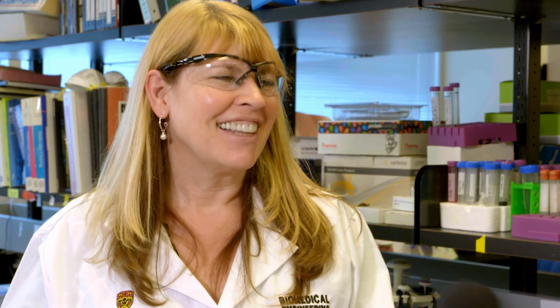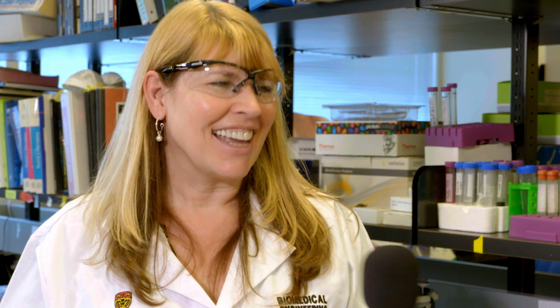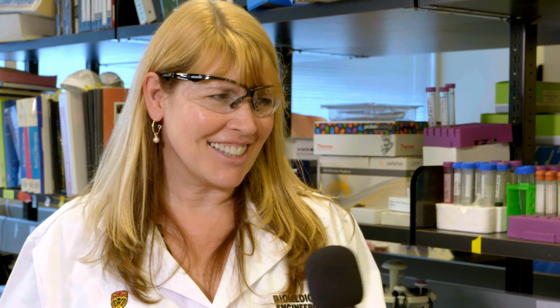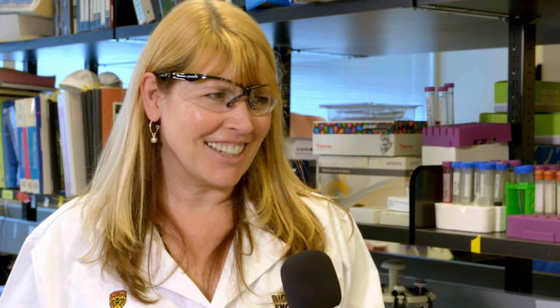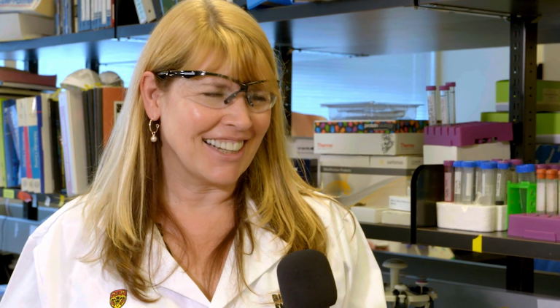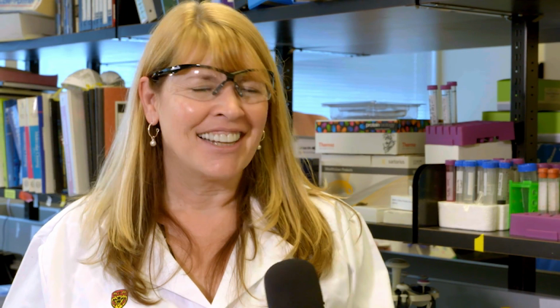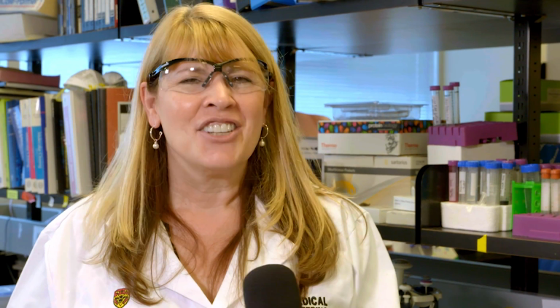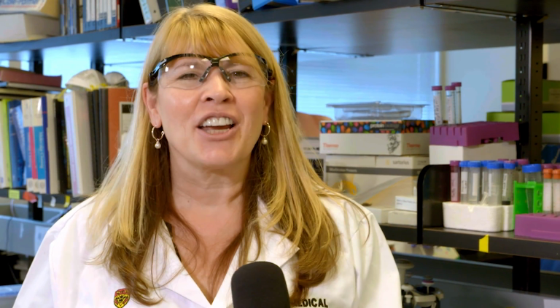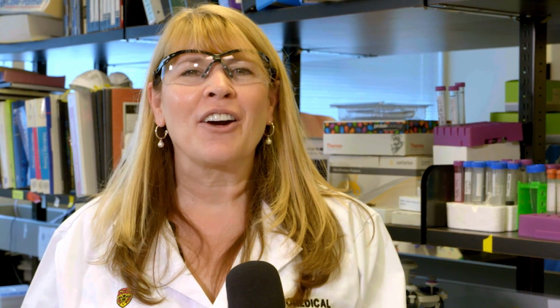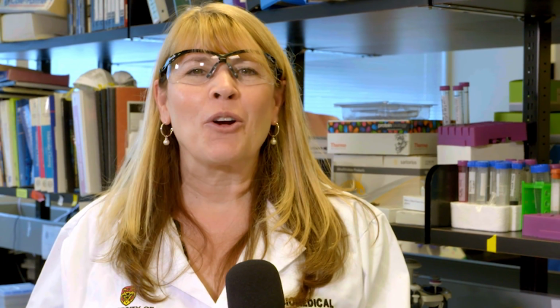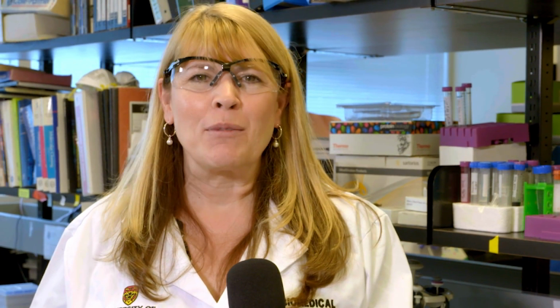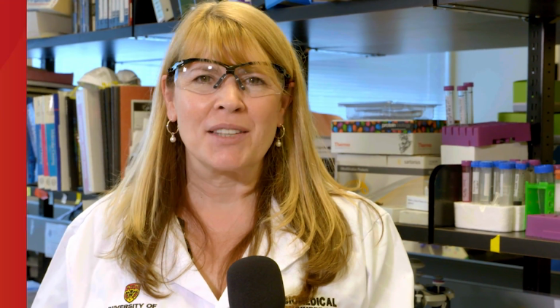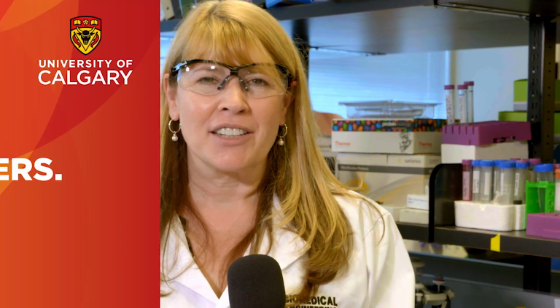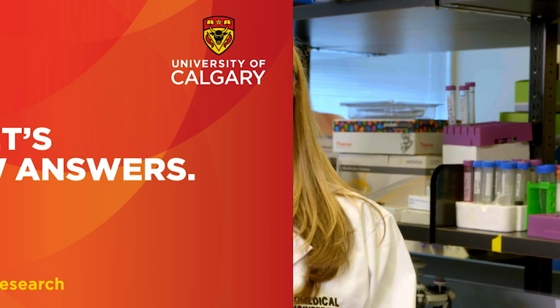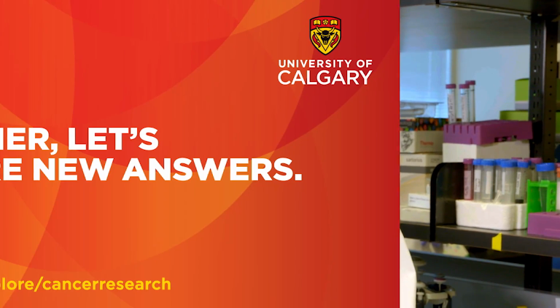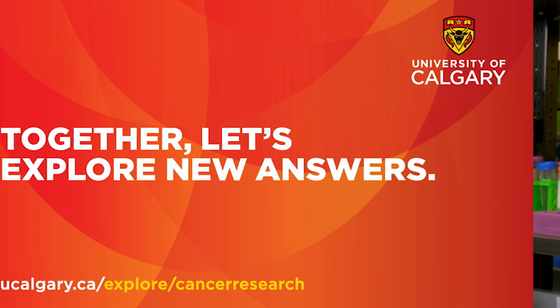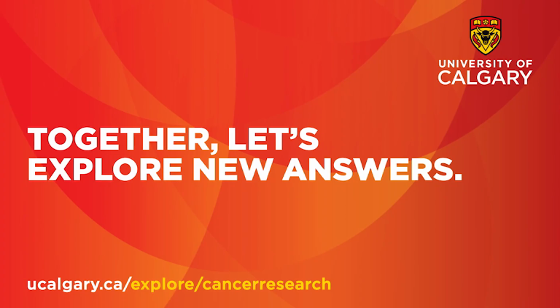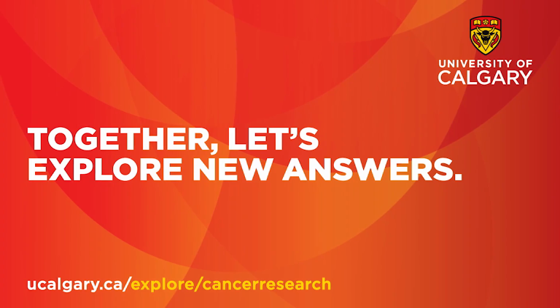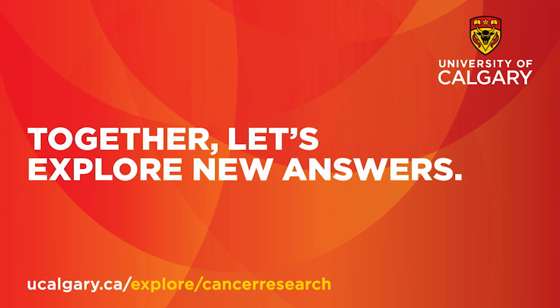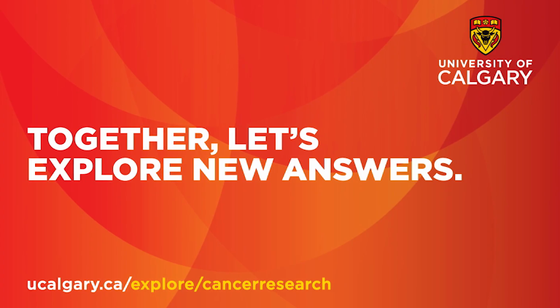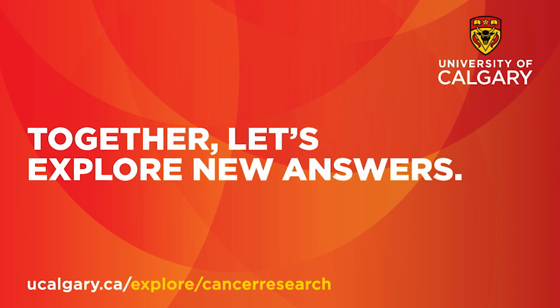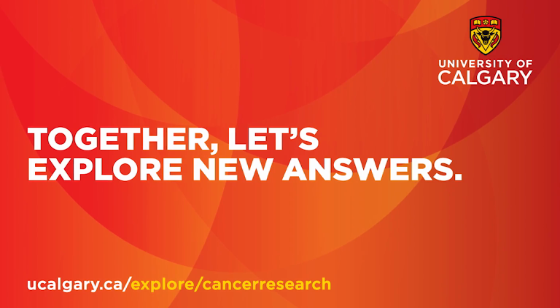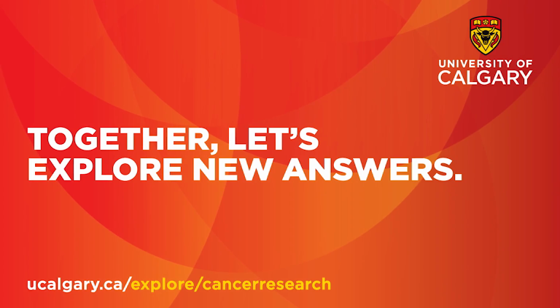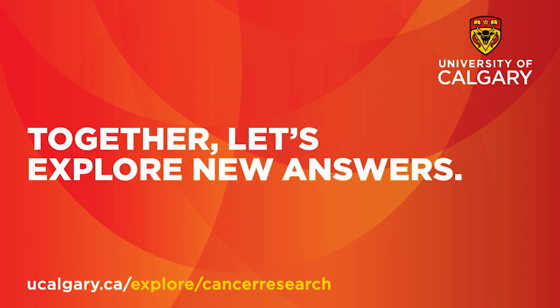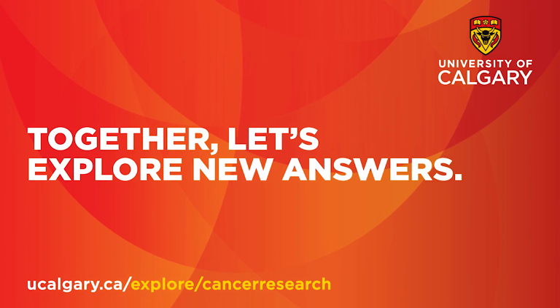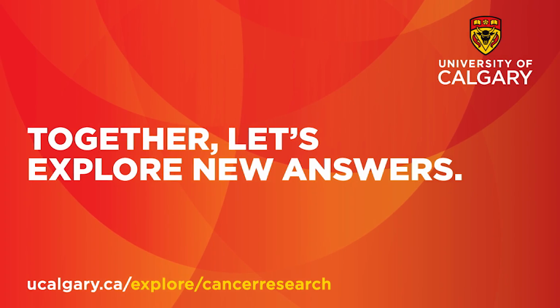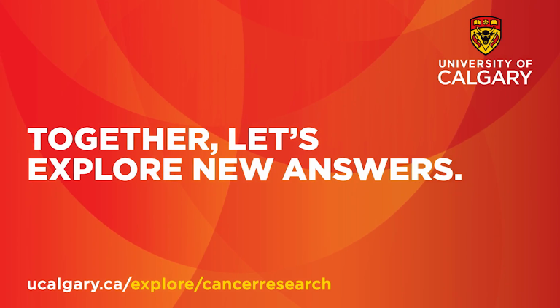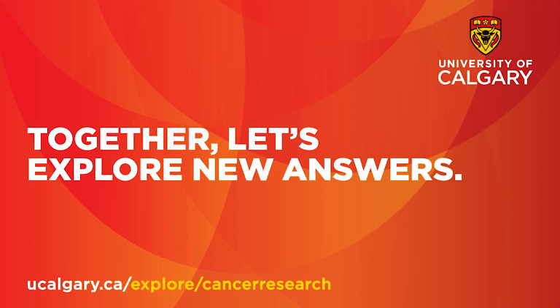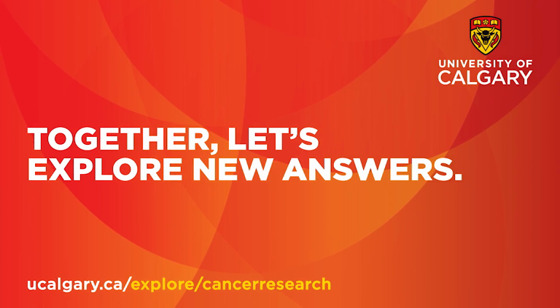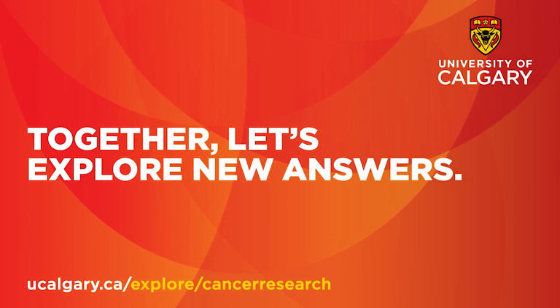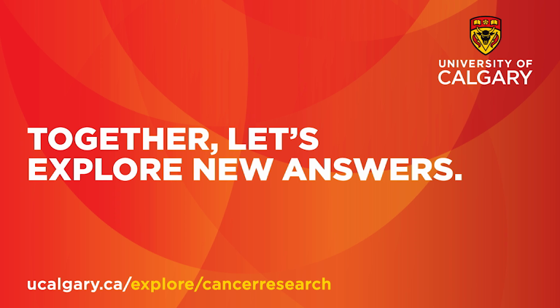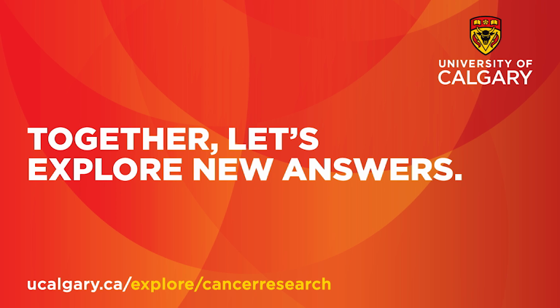Thanks, Tina. Check out our website to learn more about the research we're doing into human and animal health.